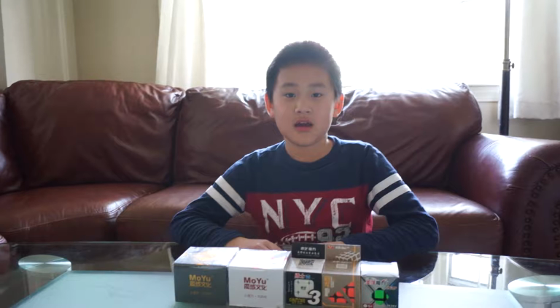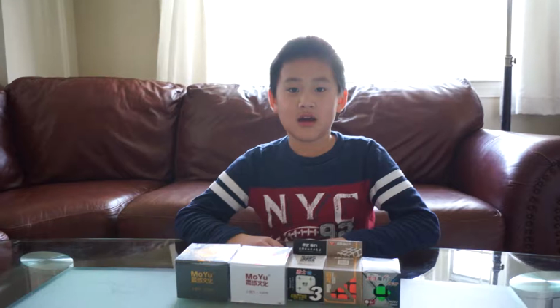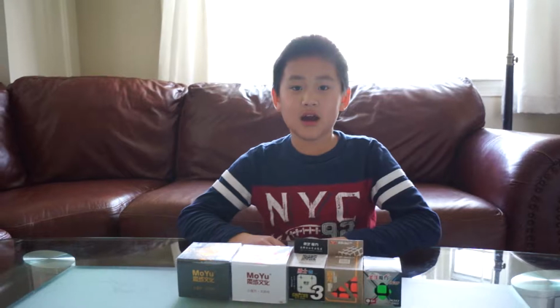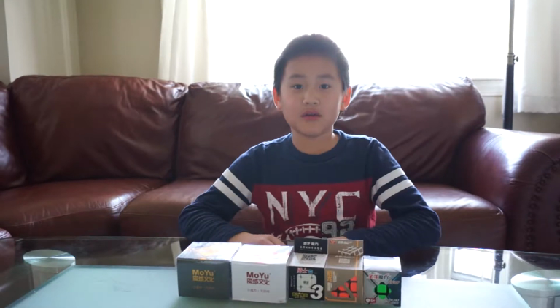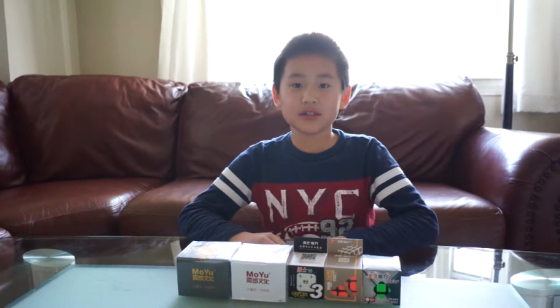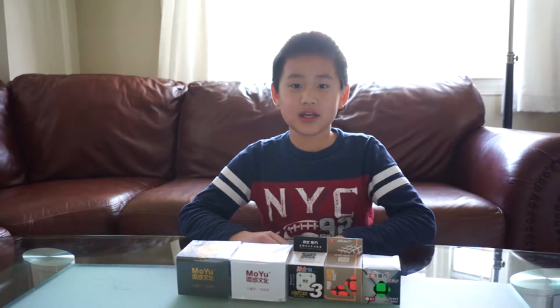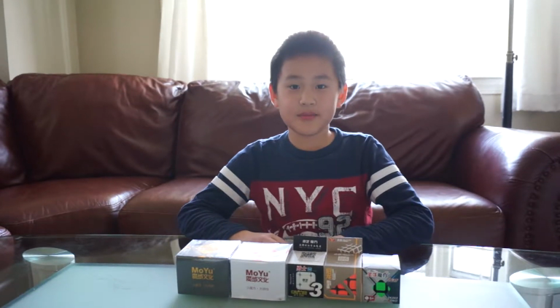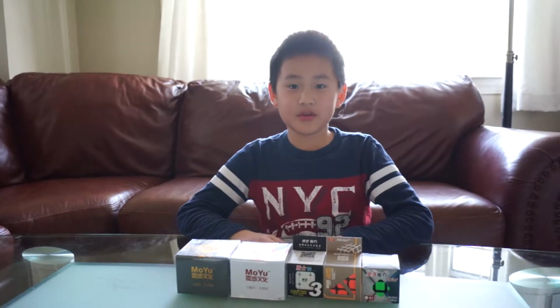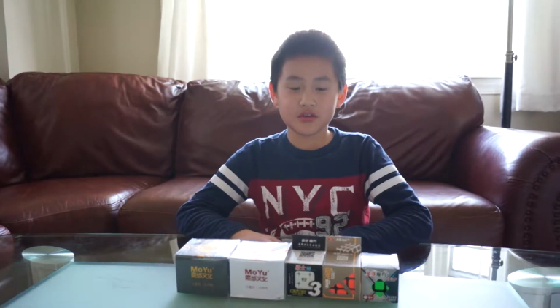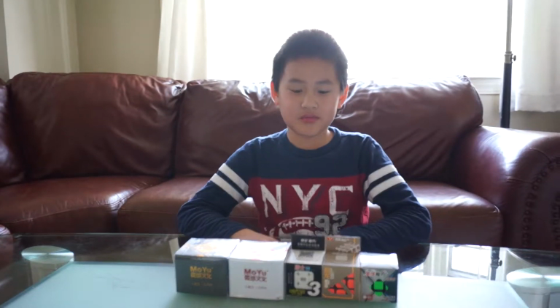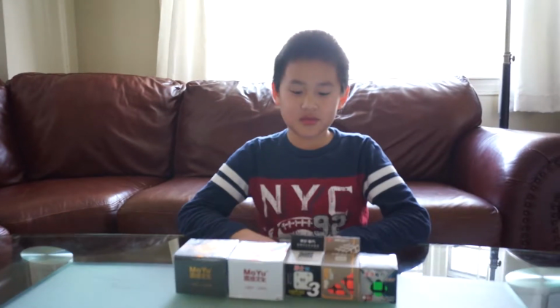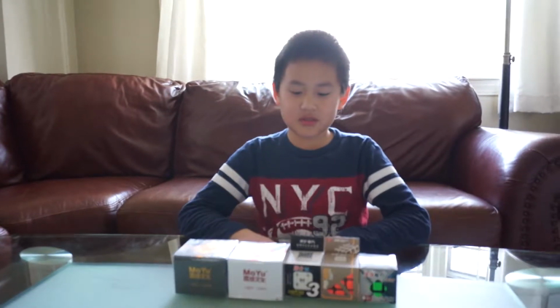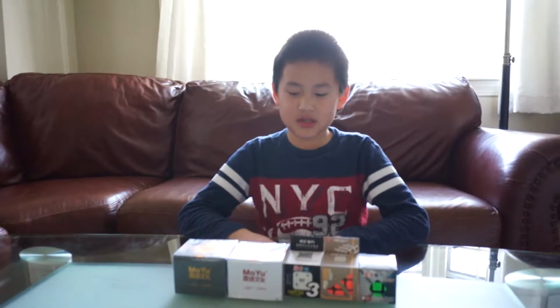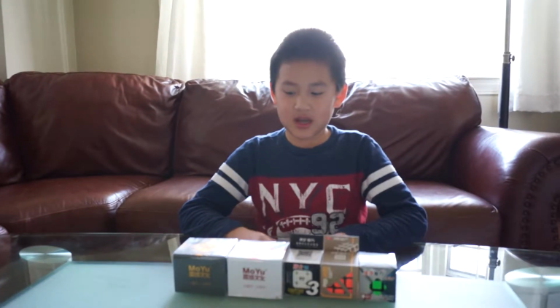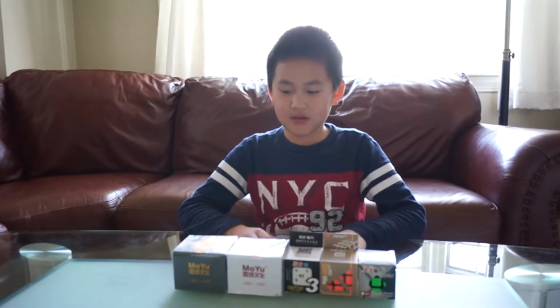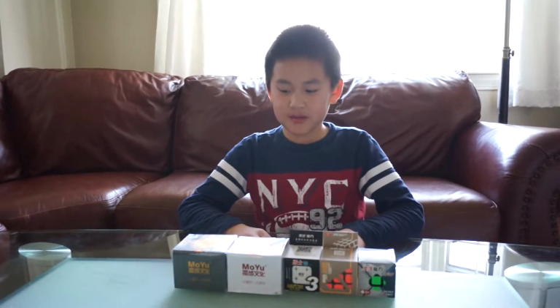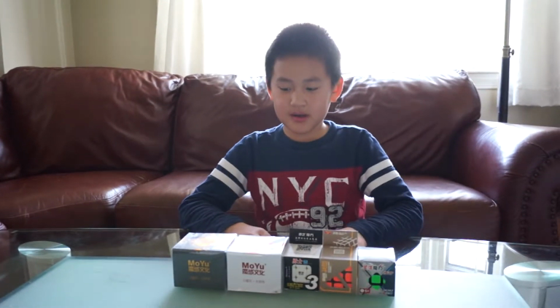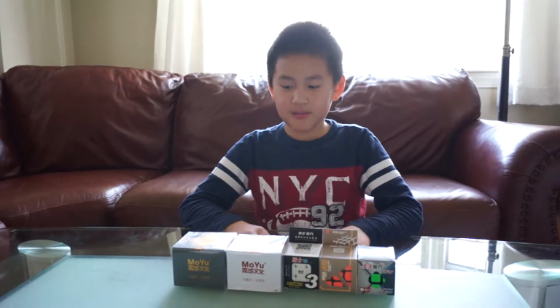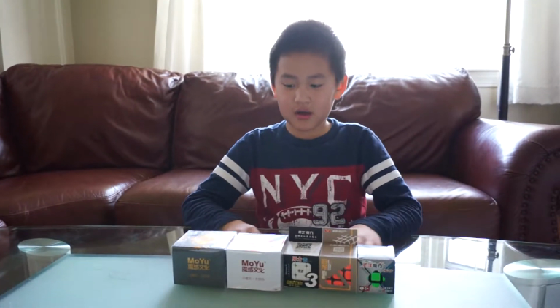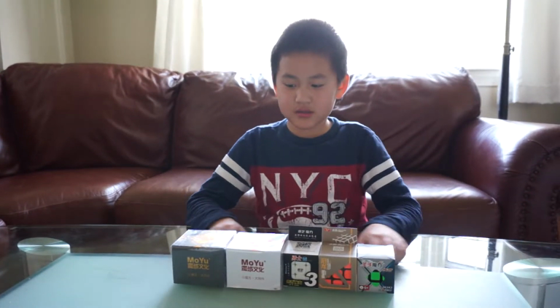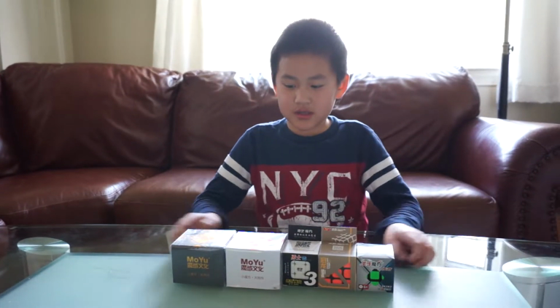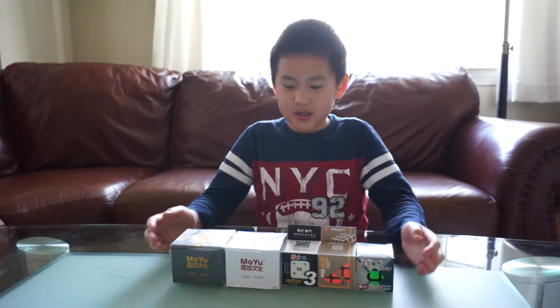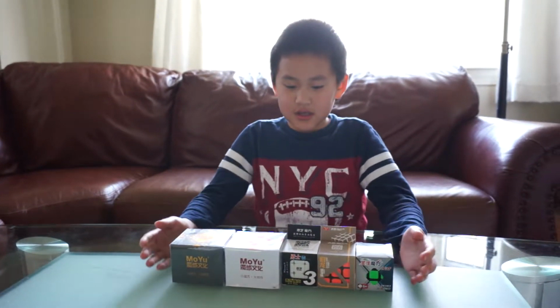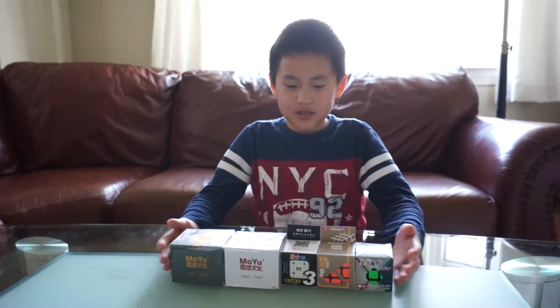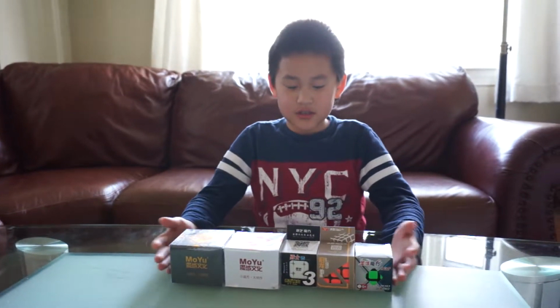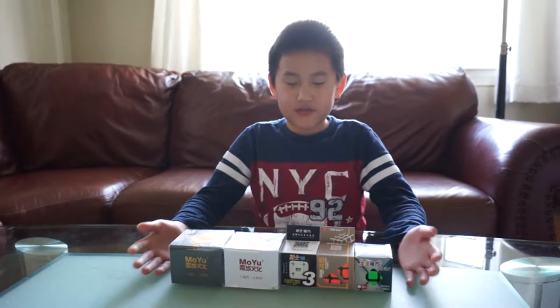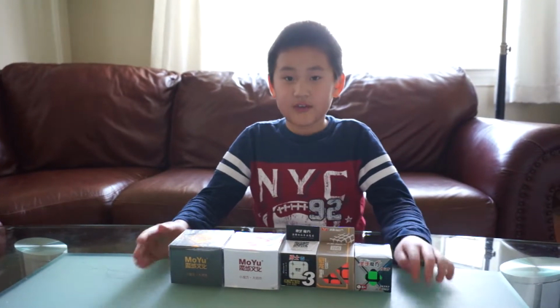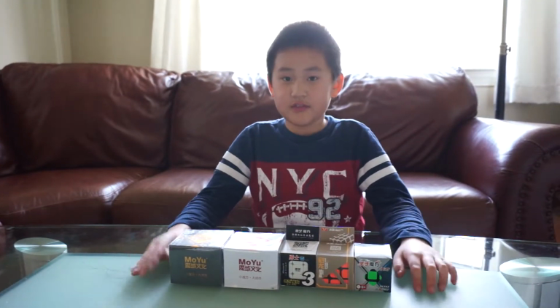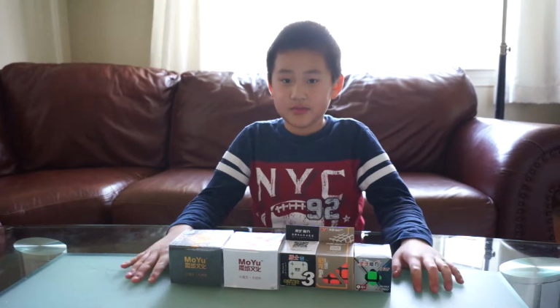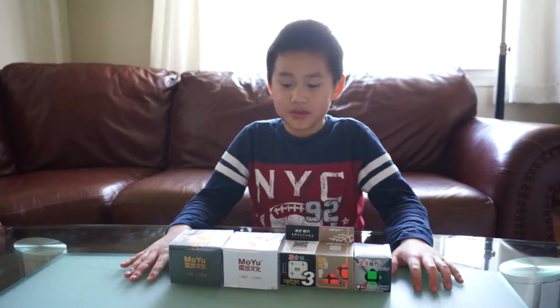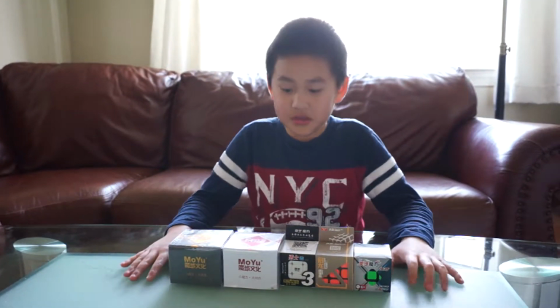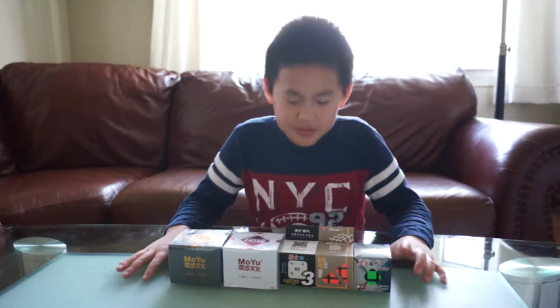Hi everyone, this is NBL Cuber. Today I'm going to be unboxing these 5 speed cubes.